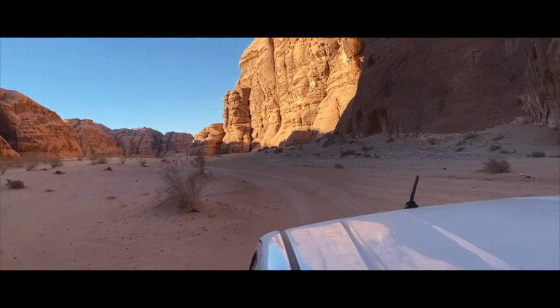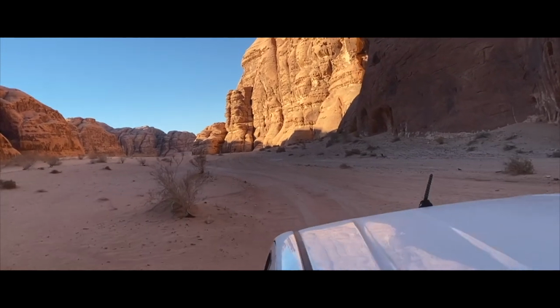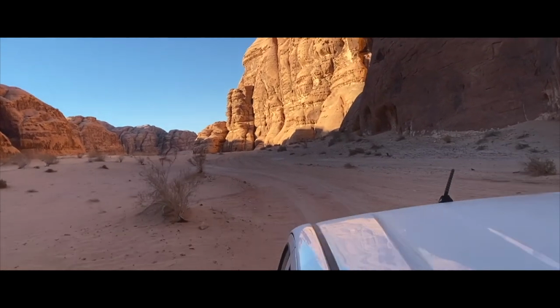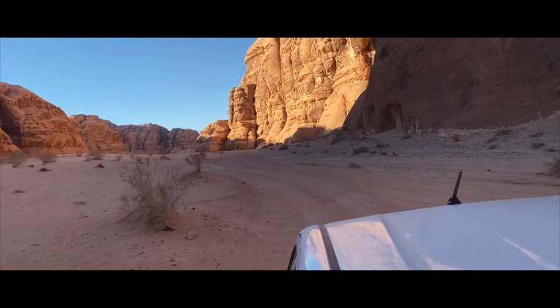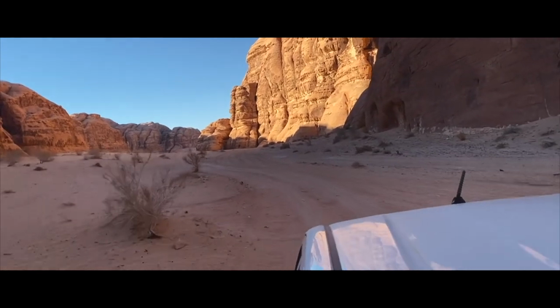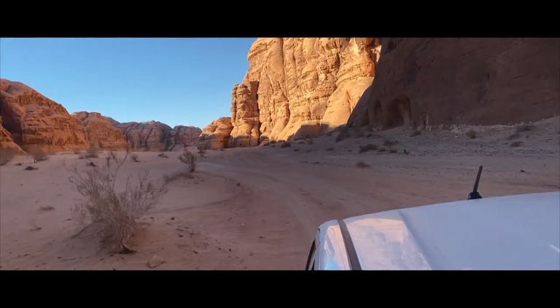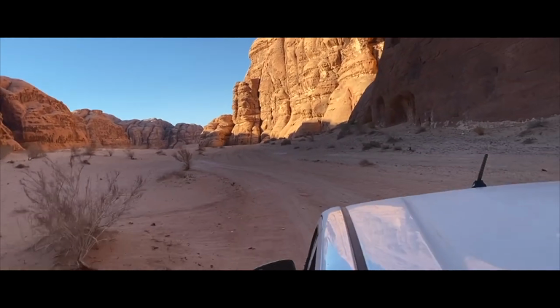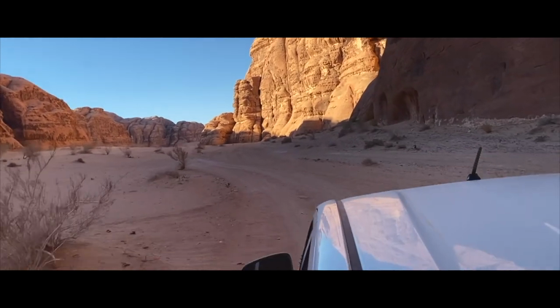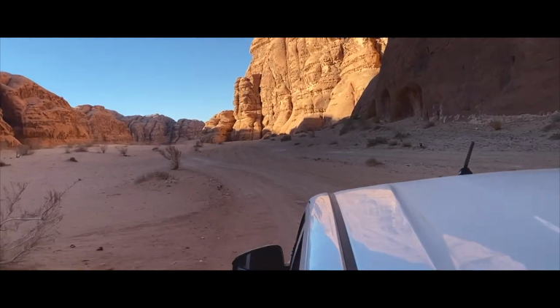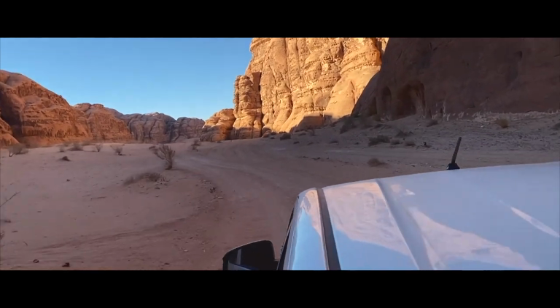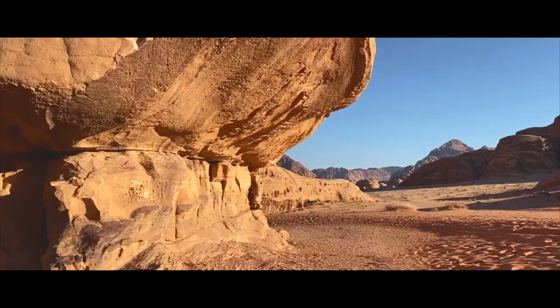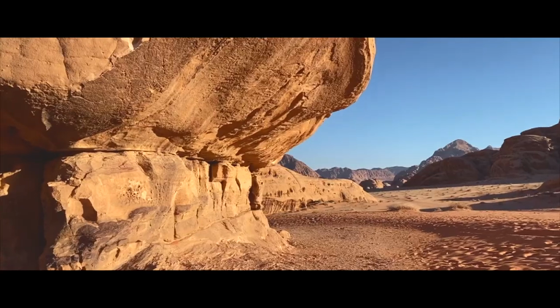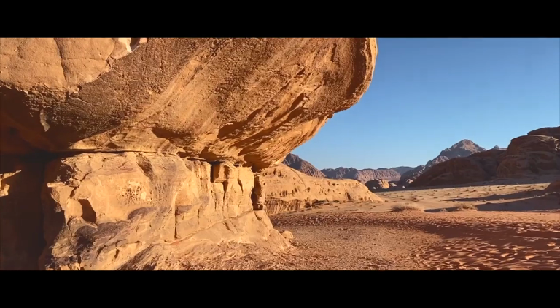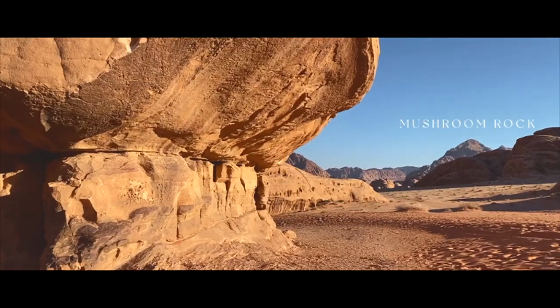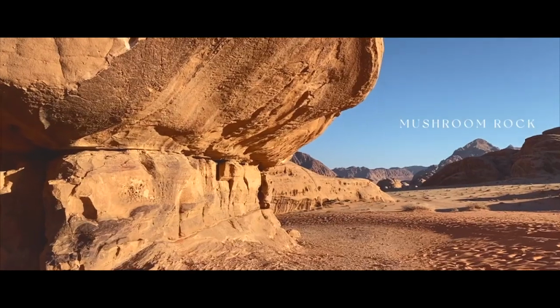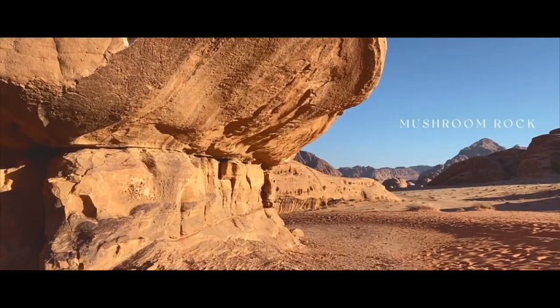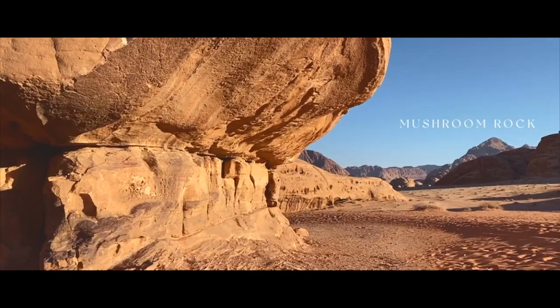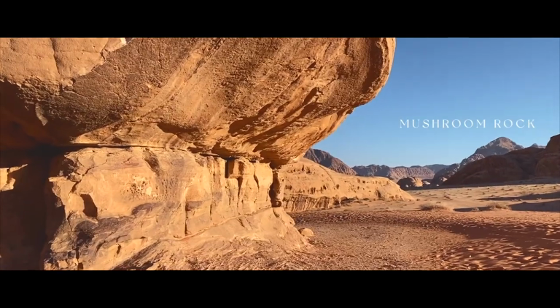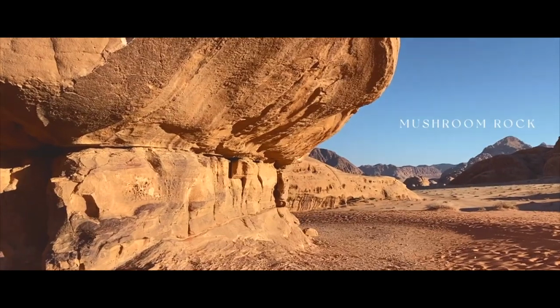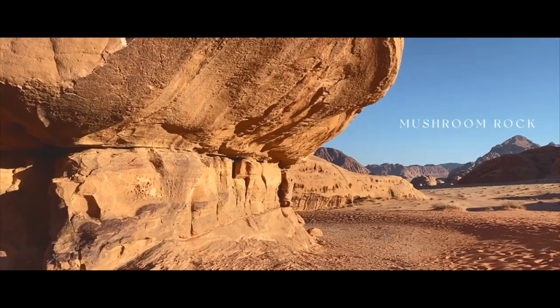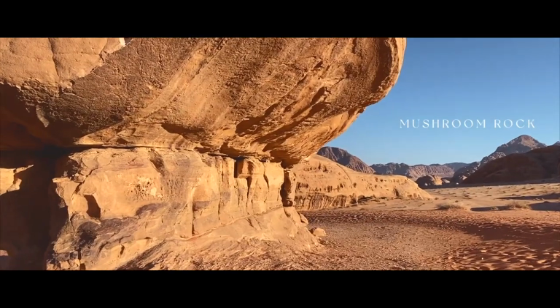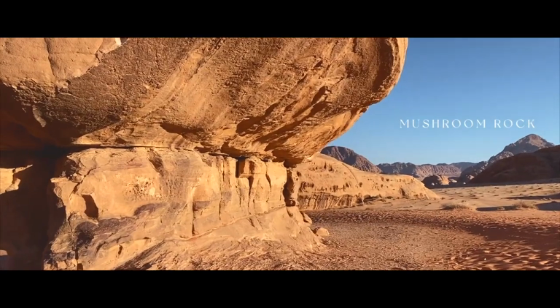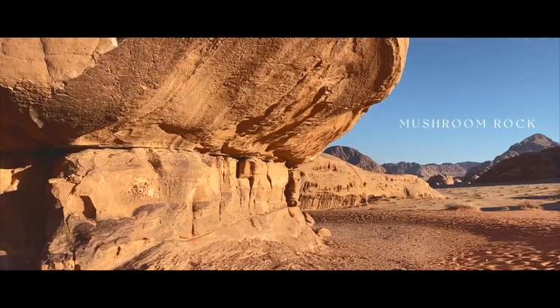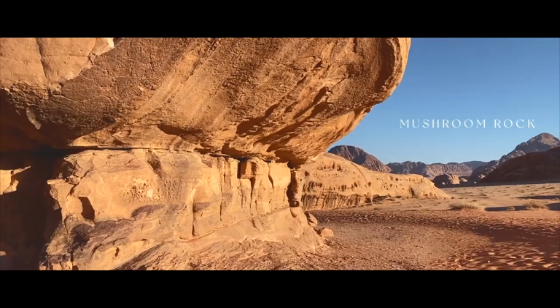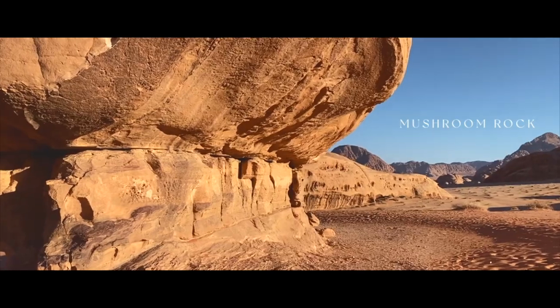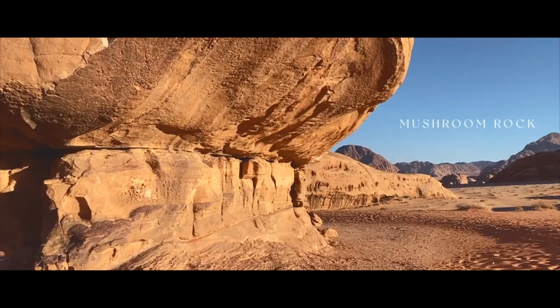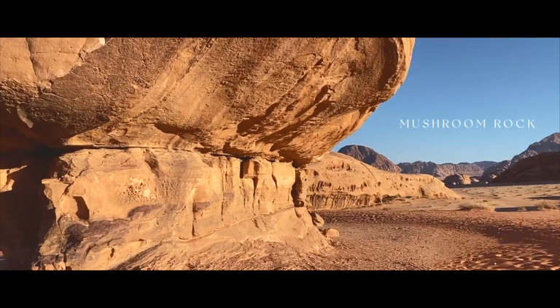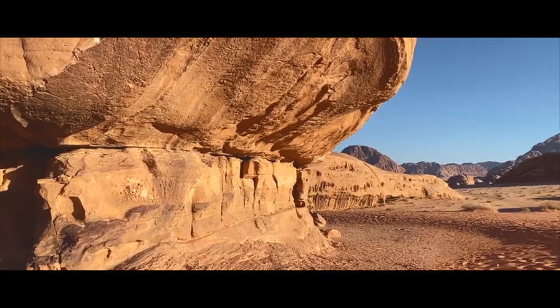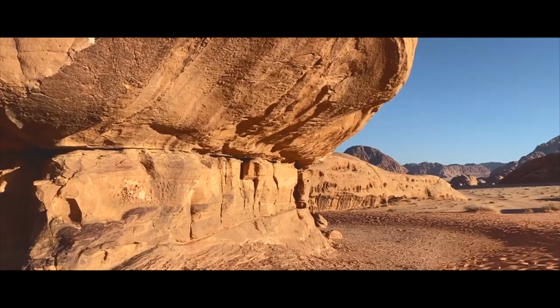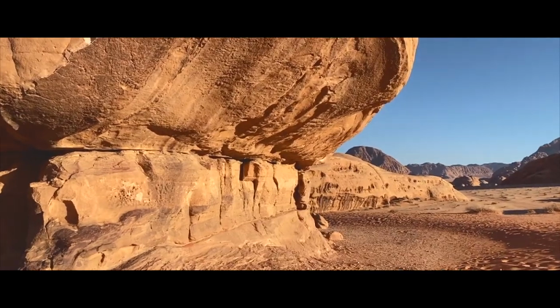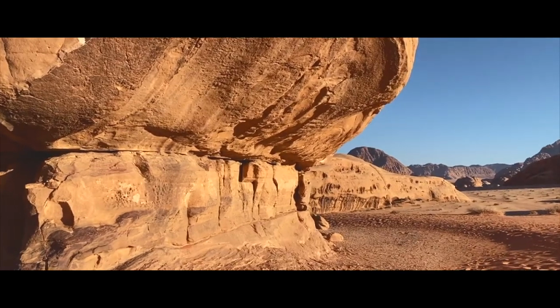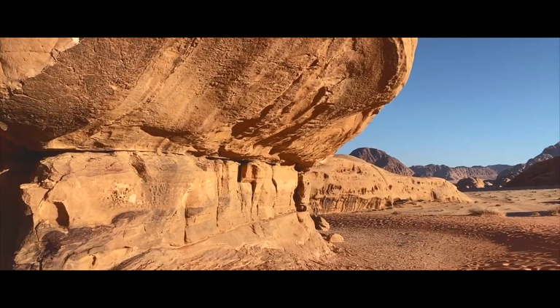The last stop was Mushroom Rock, a unique sandstone formation that makes for a great photo opportunity.